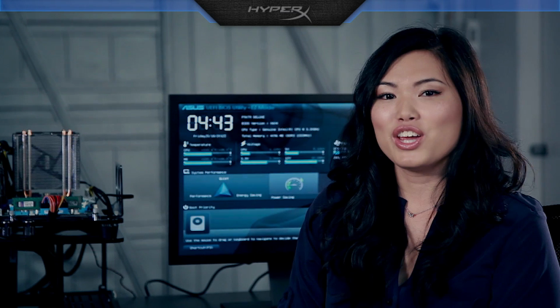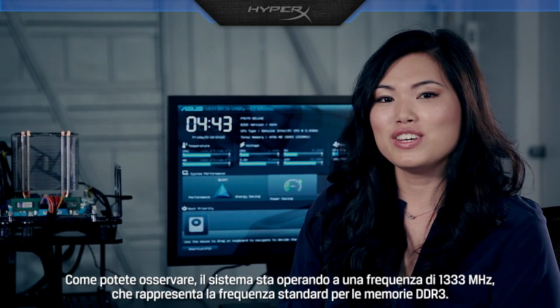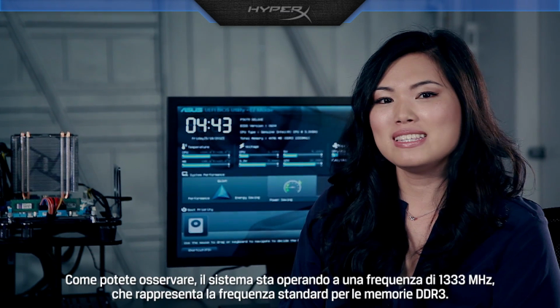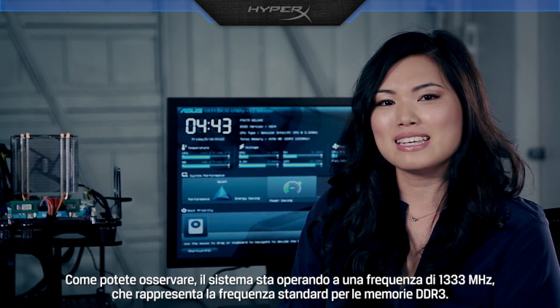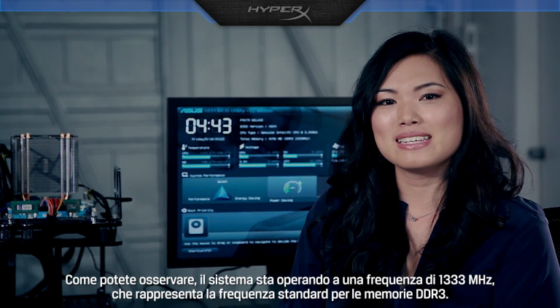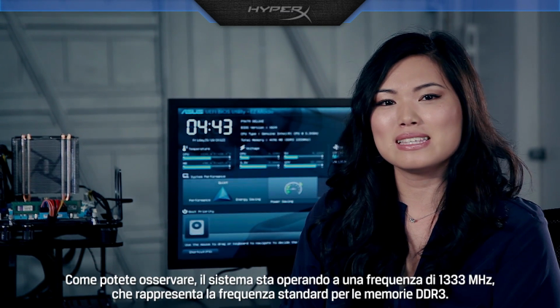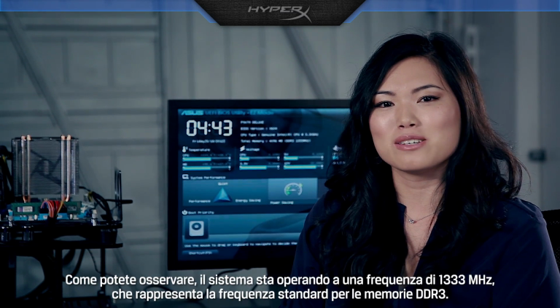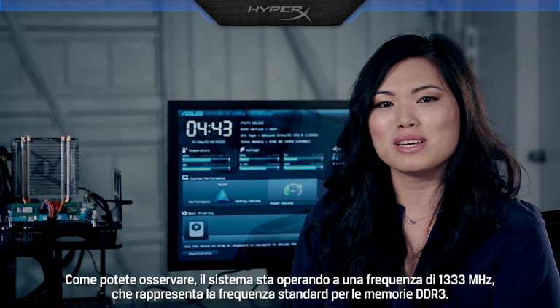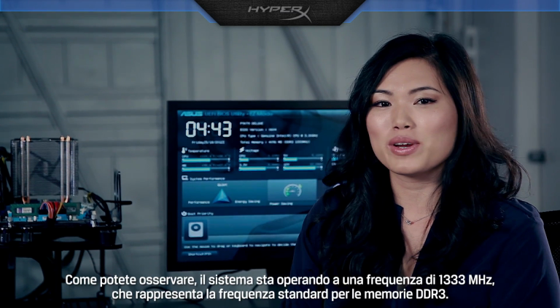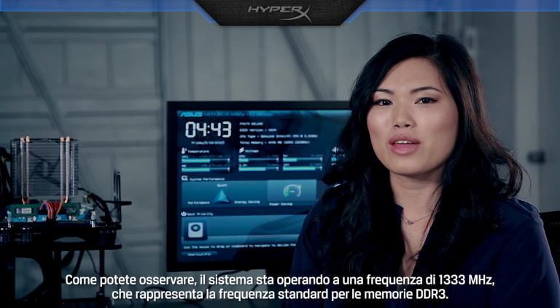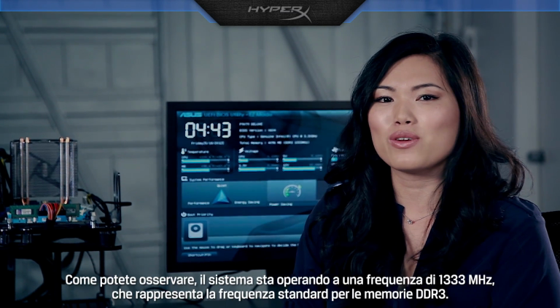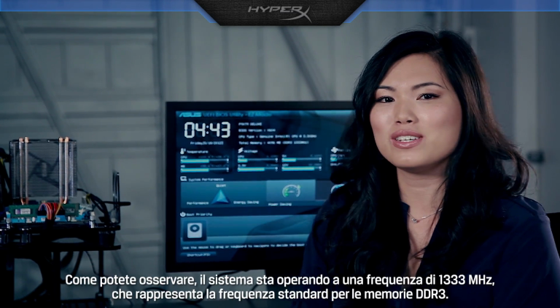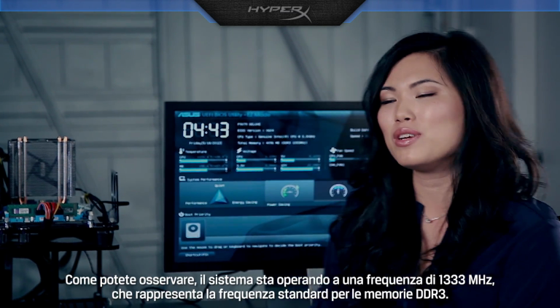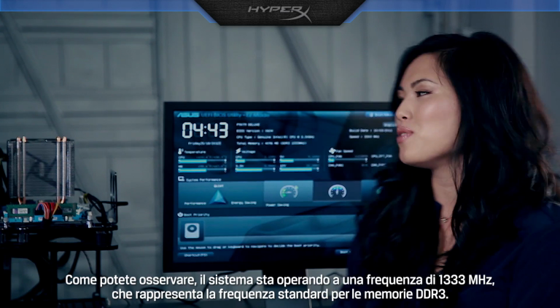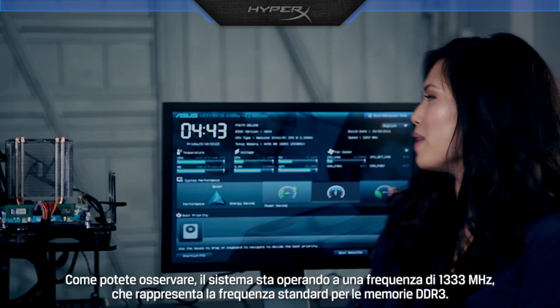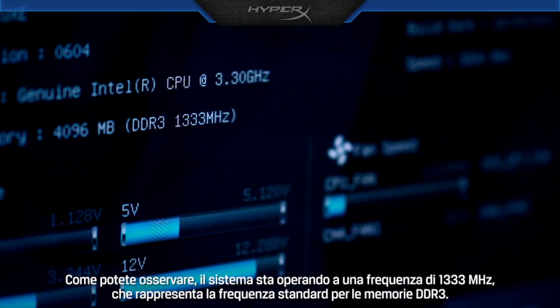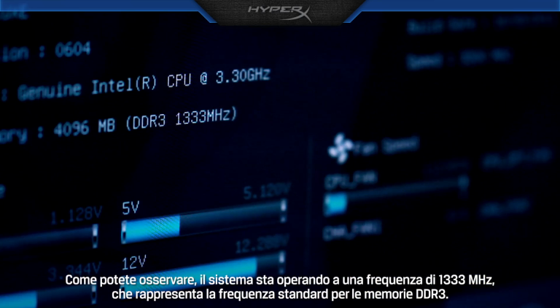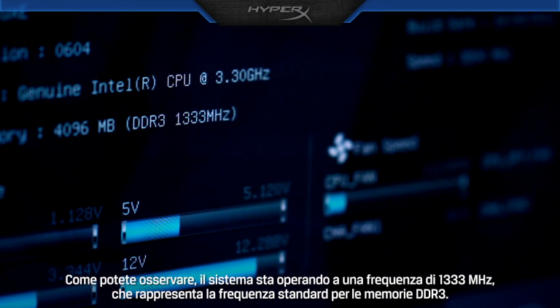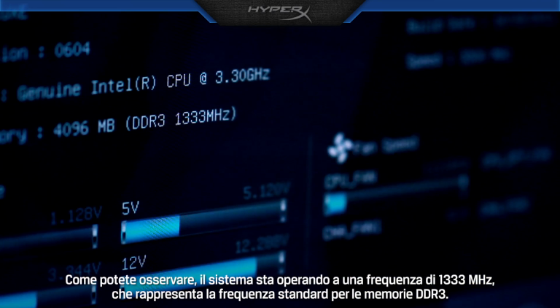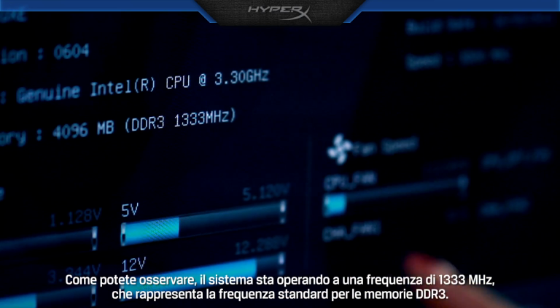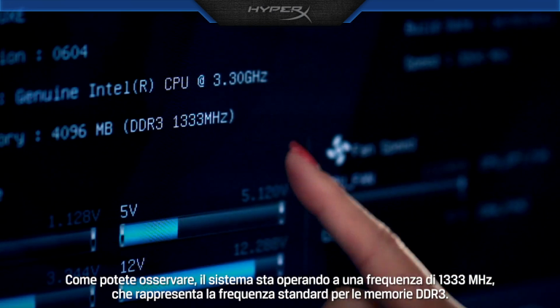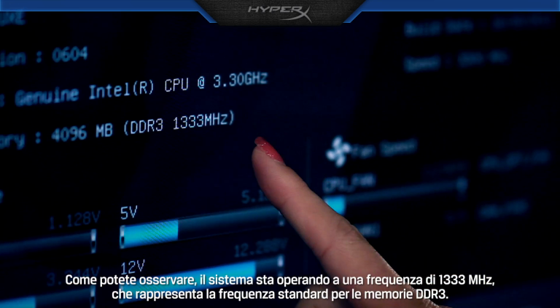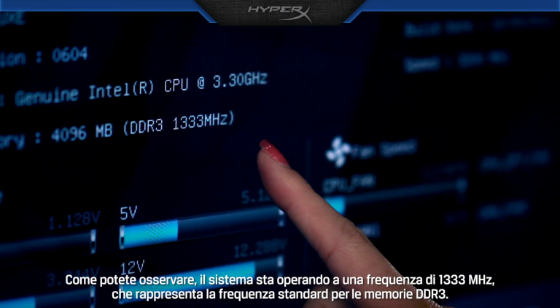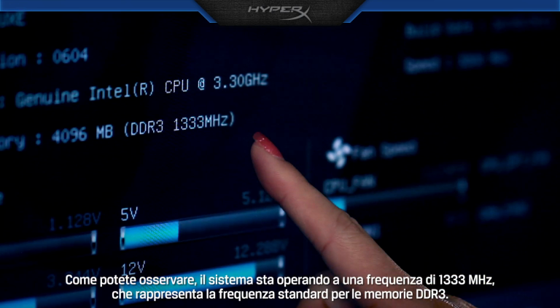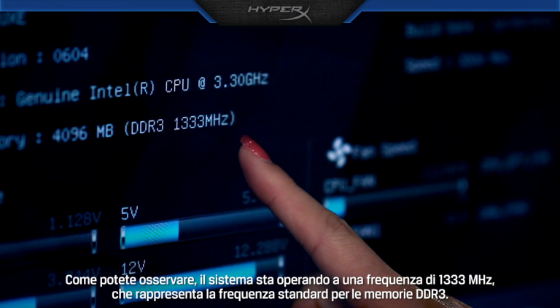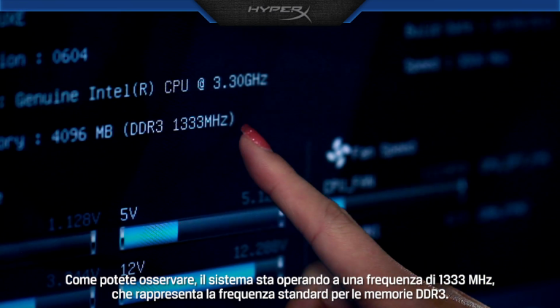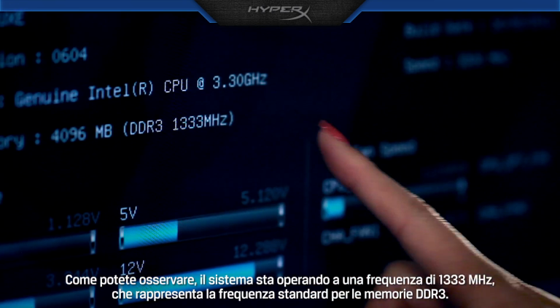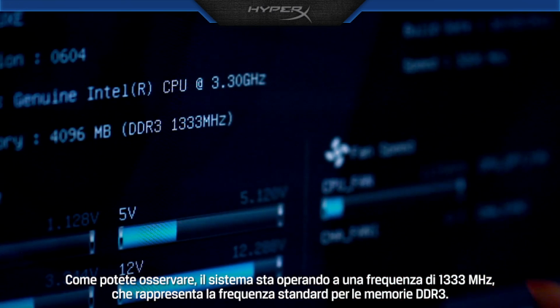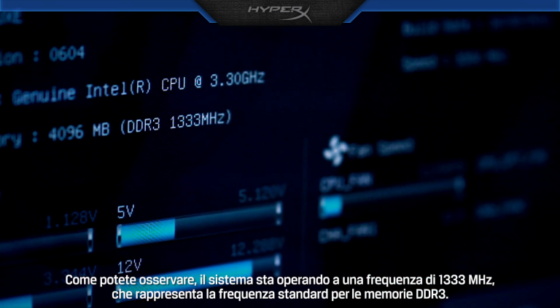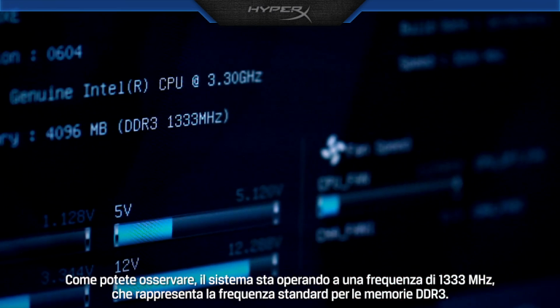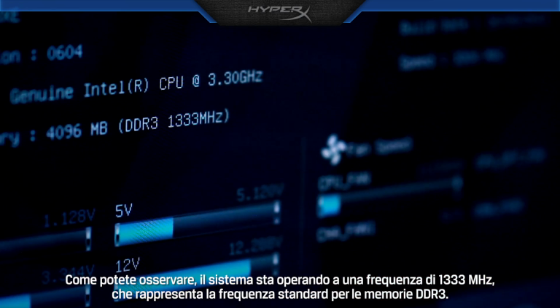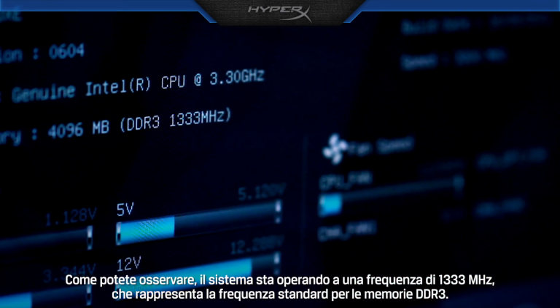Here you can see the system is running at 1333 MHz, which is the standard speed for DDR3 memory.